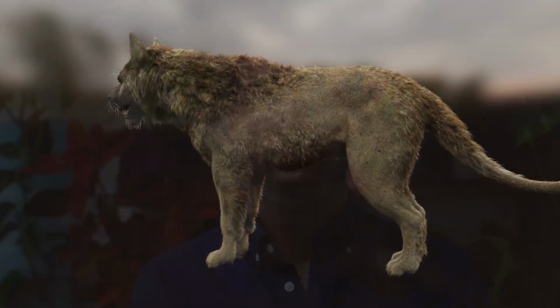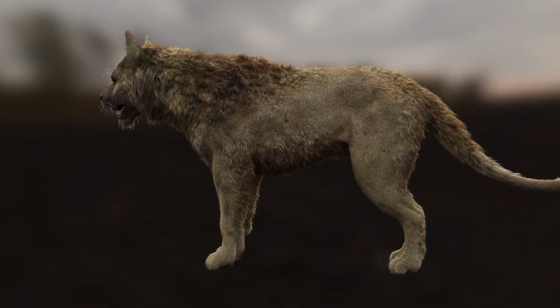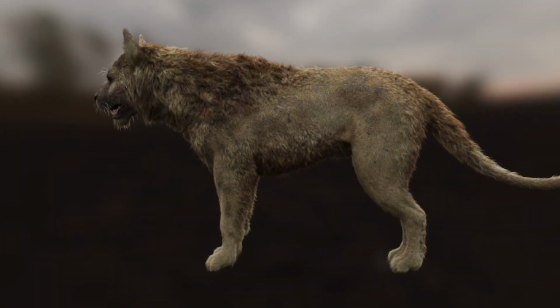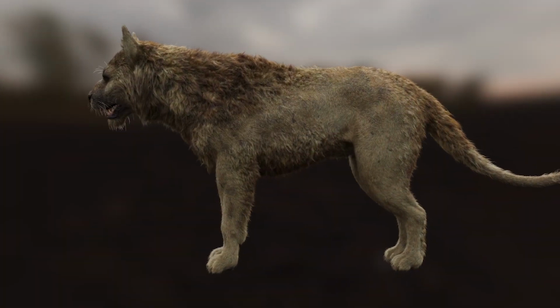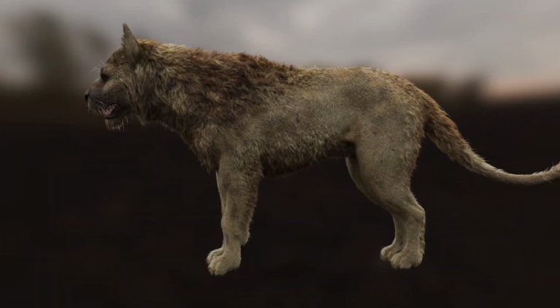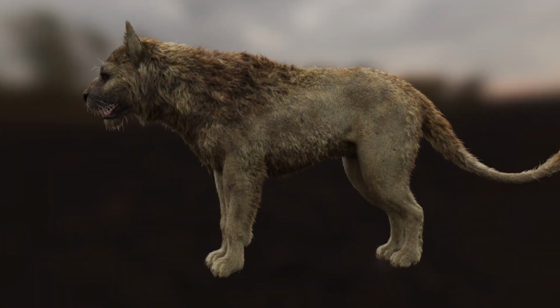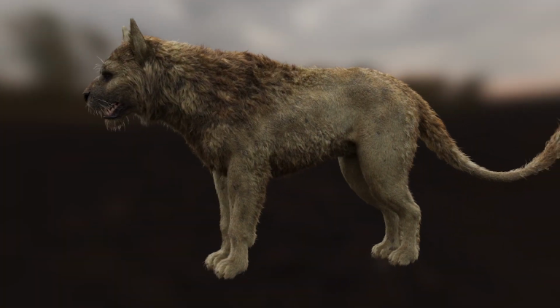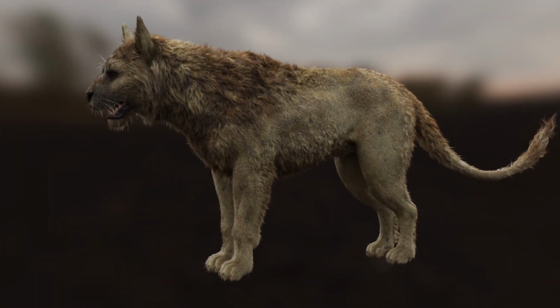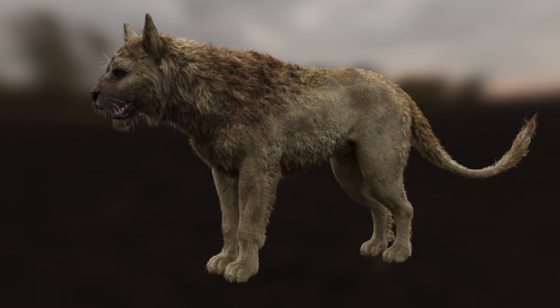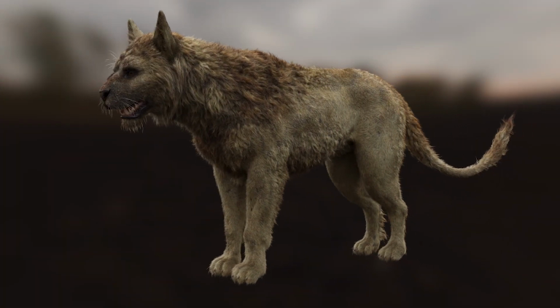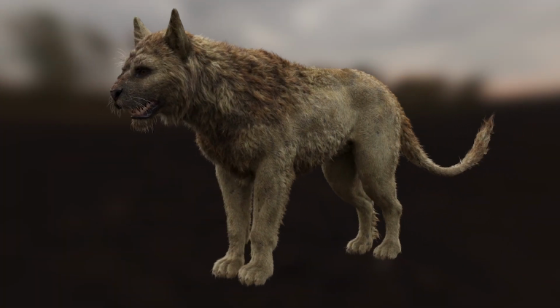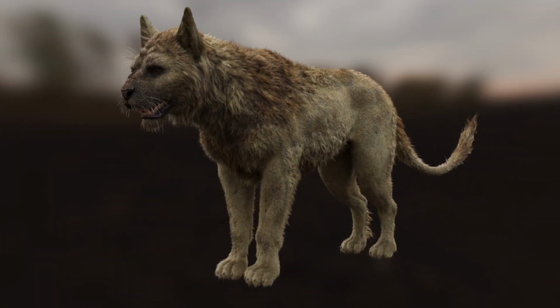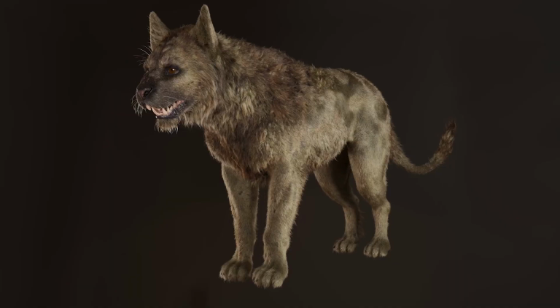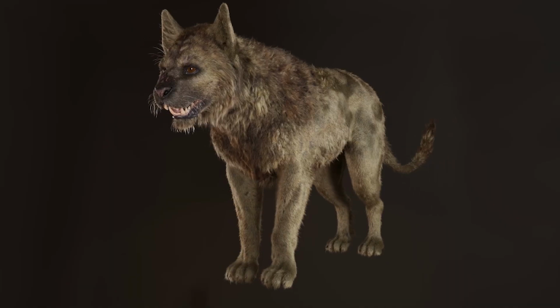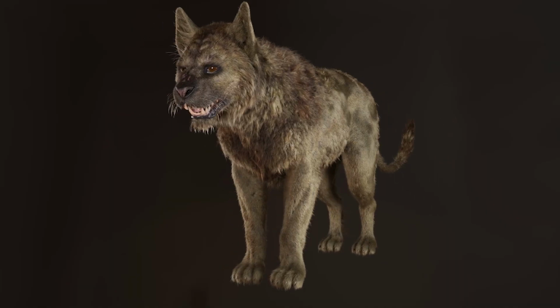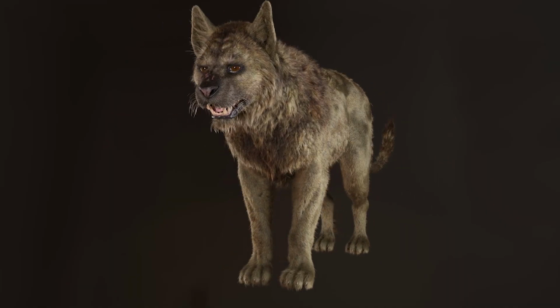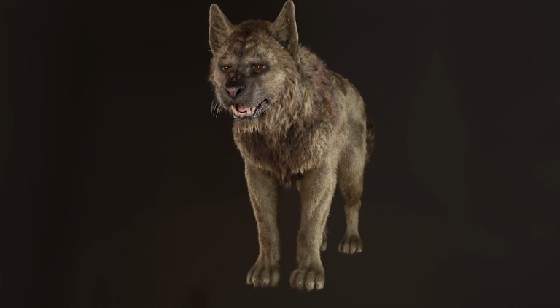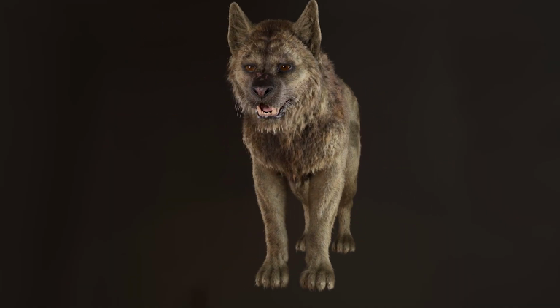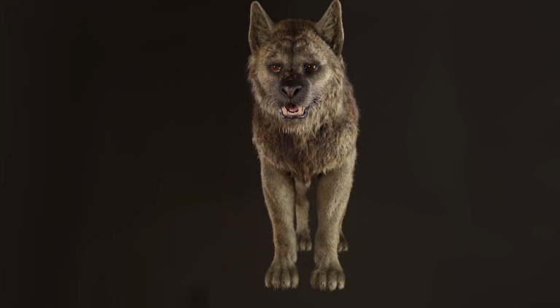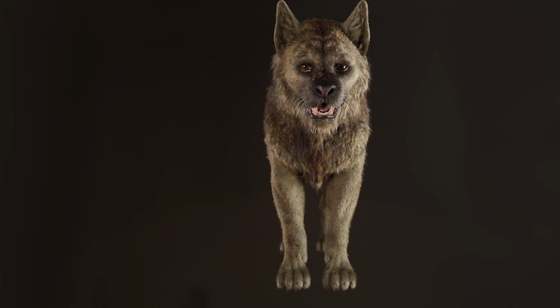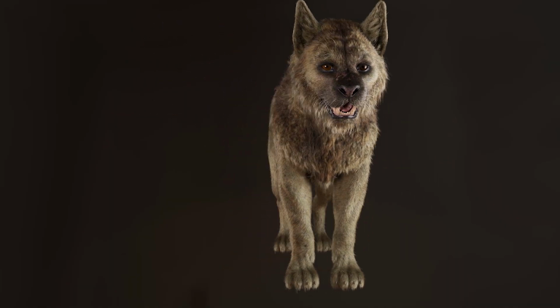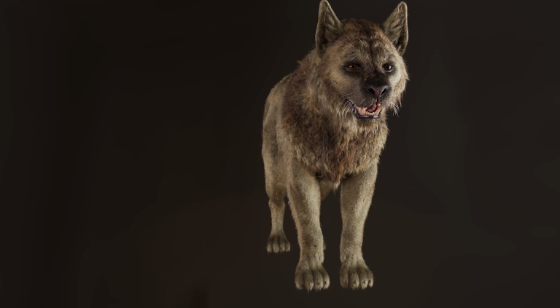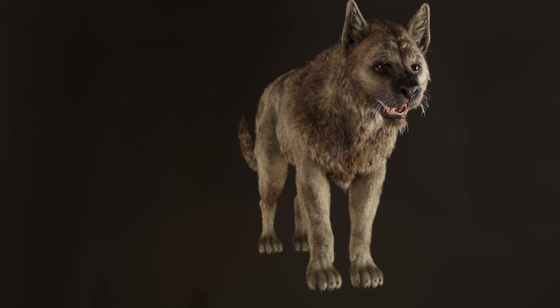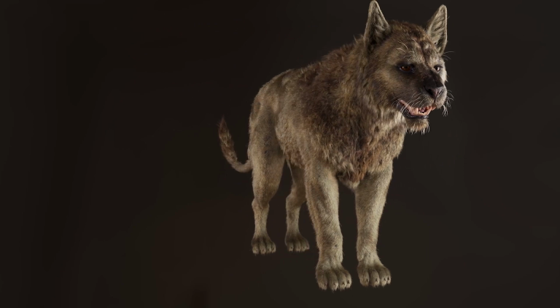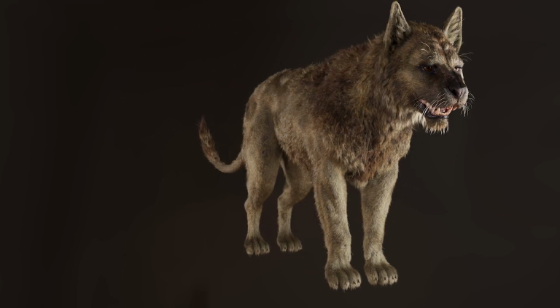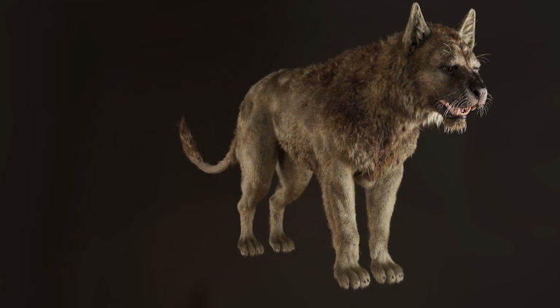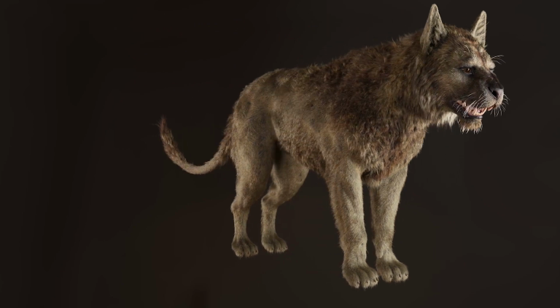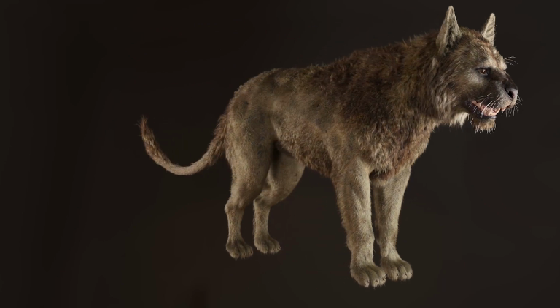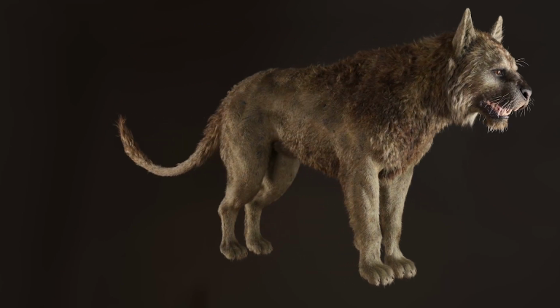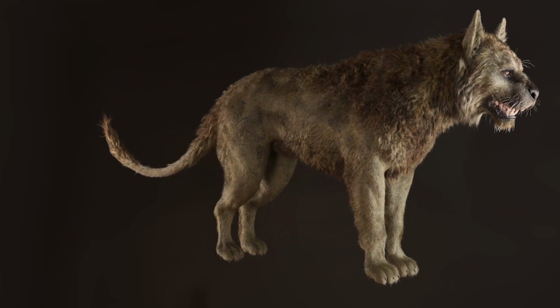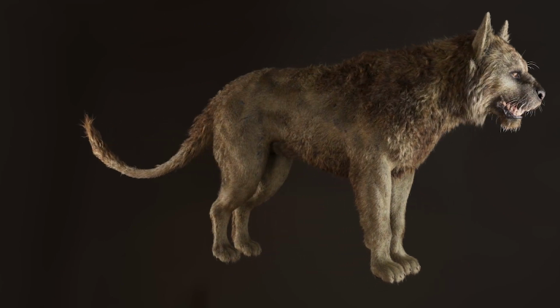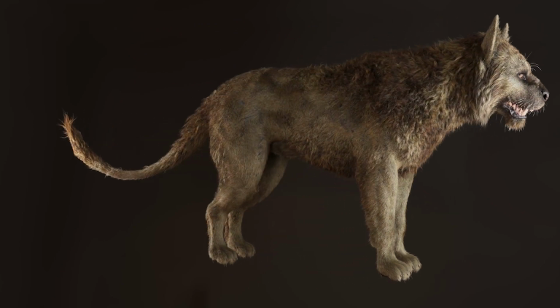My expertise spans several departments, including modeling, texturing, grooming, look dev, and lighting, as well as supervision.